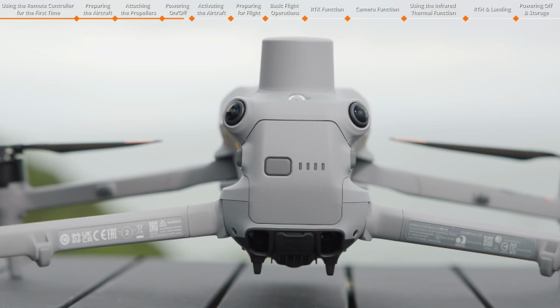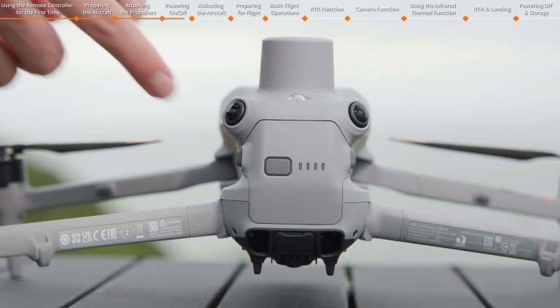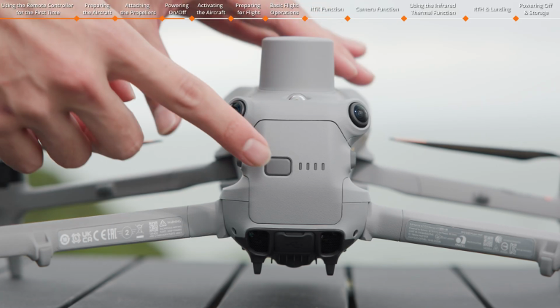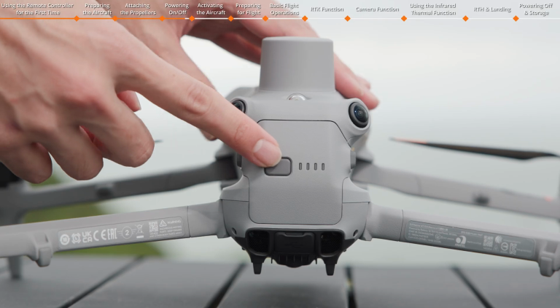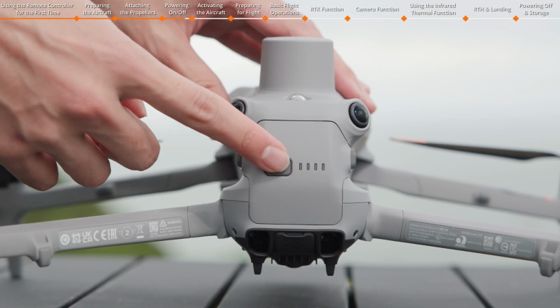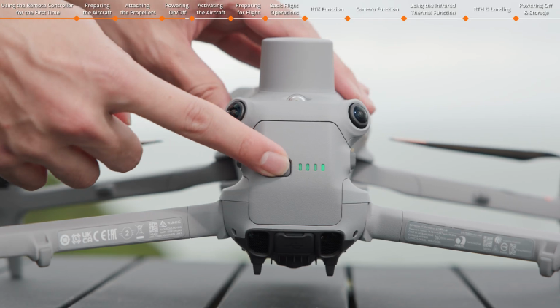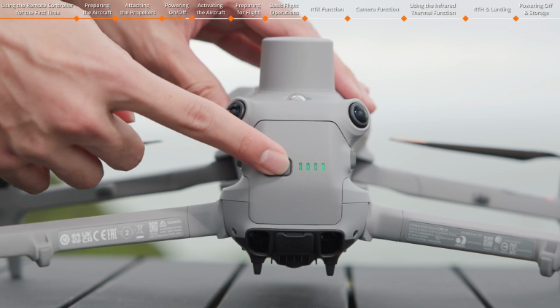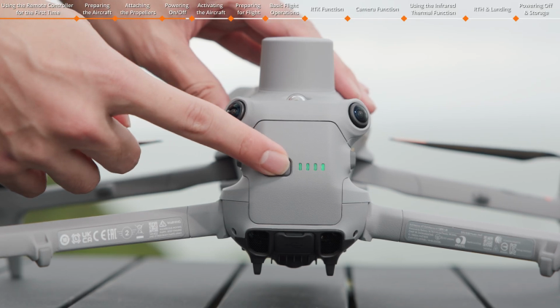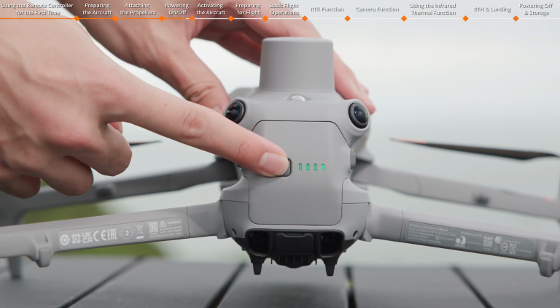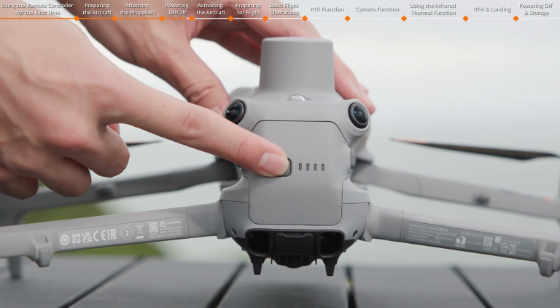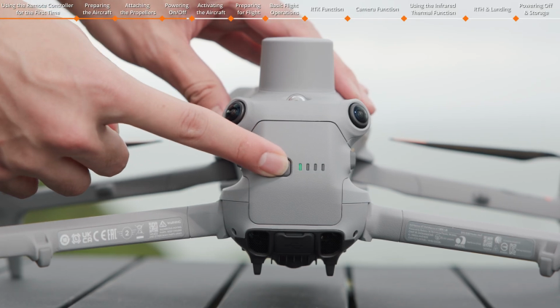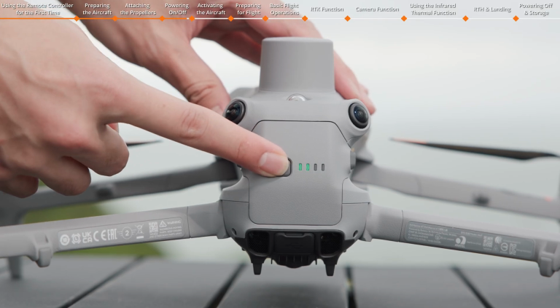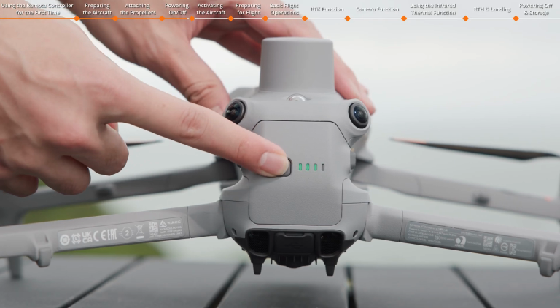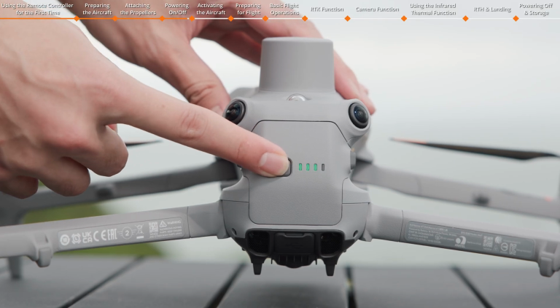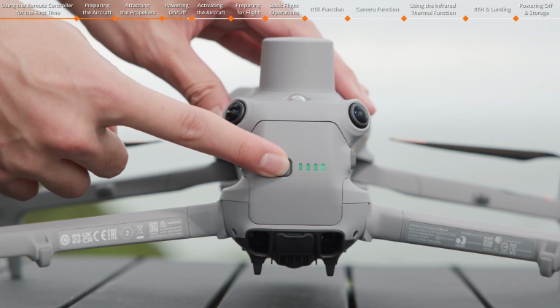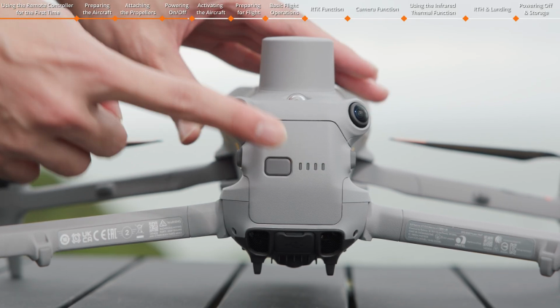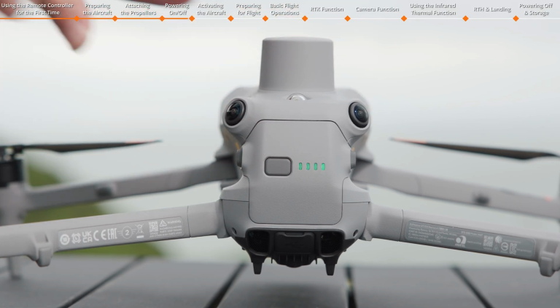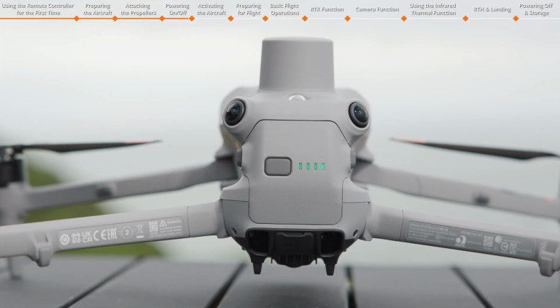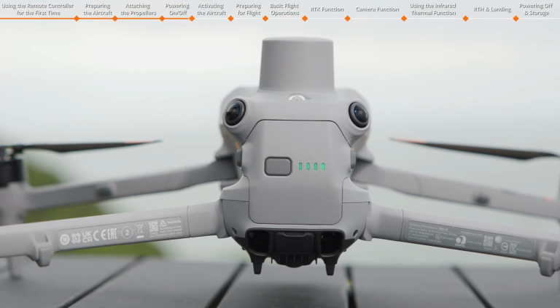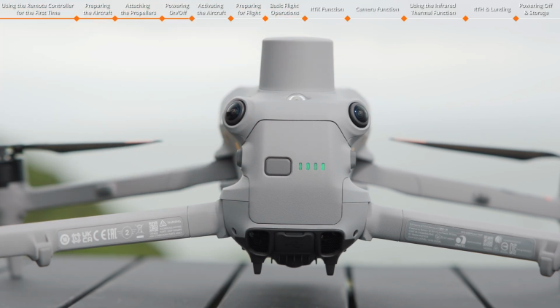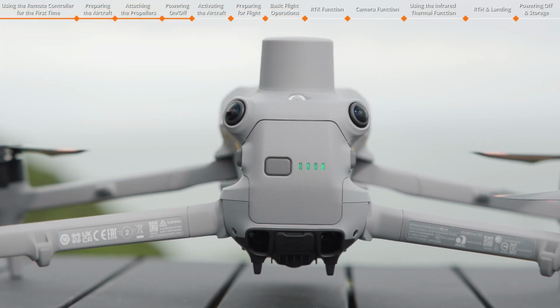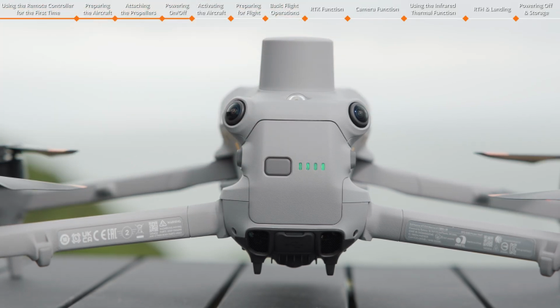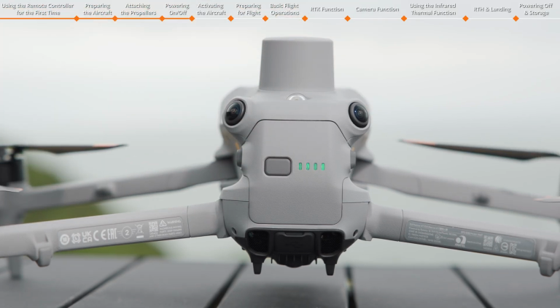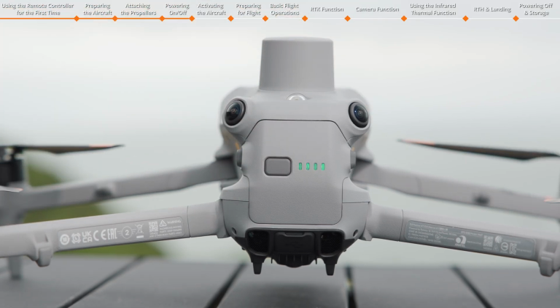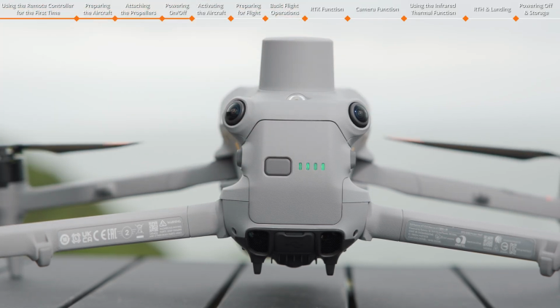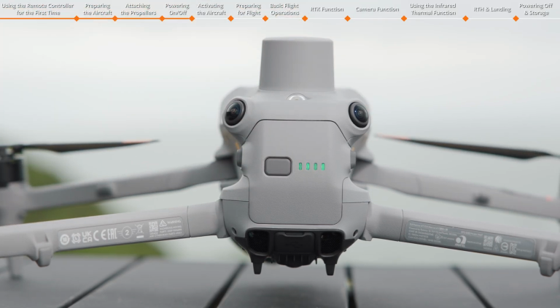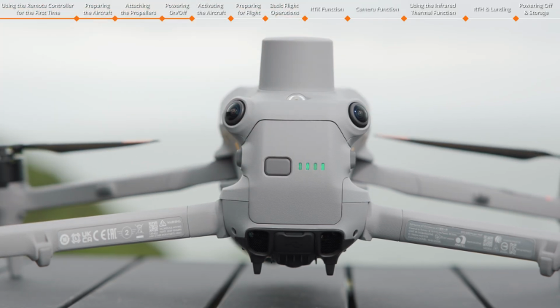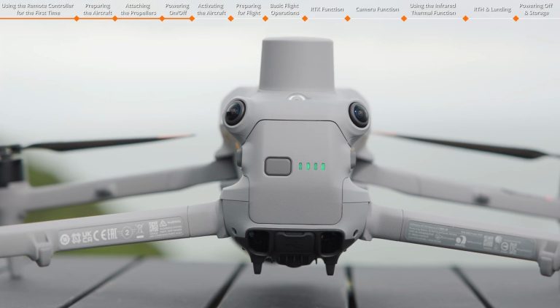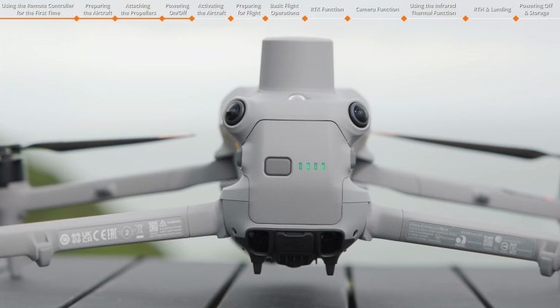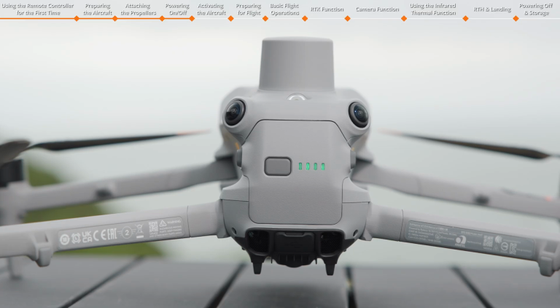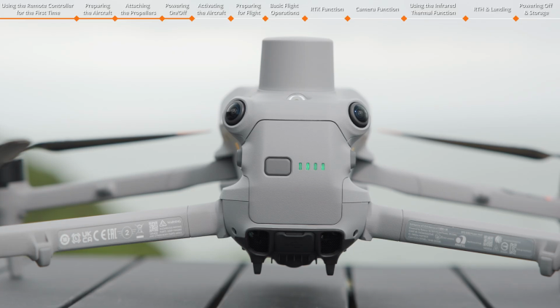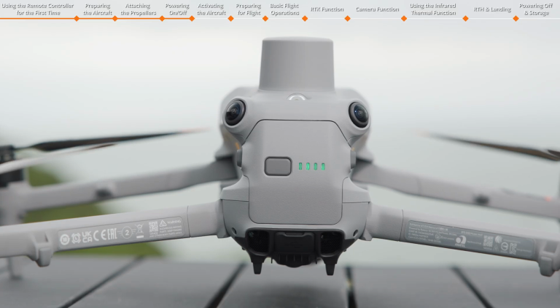Press the power button once, then press again and hold for 3 seconds to power on or off the aircraft.